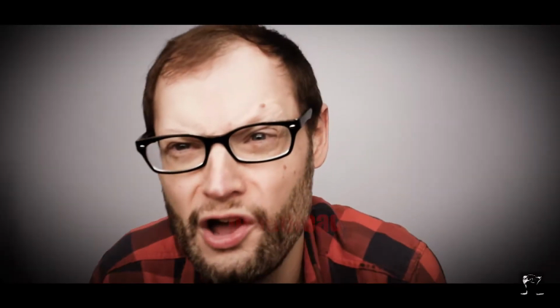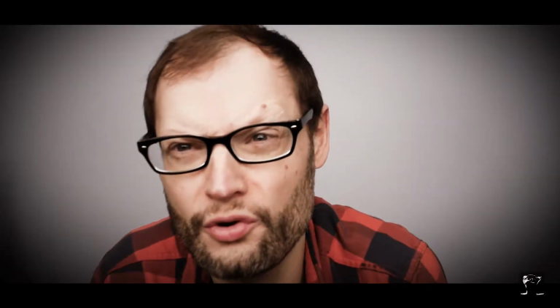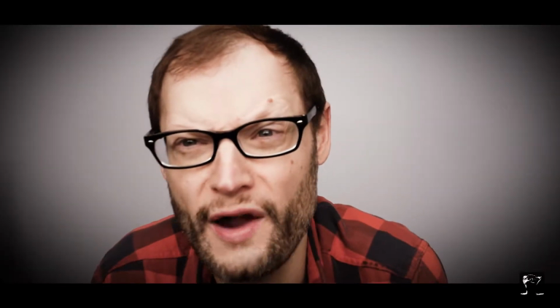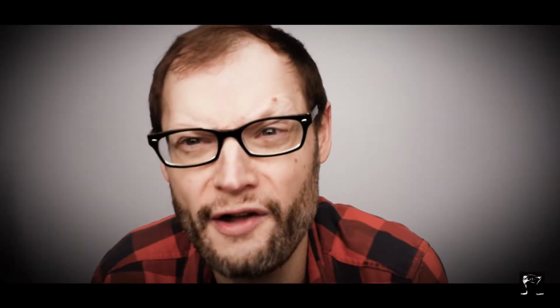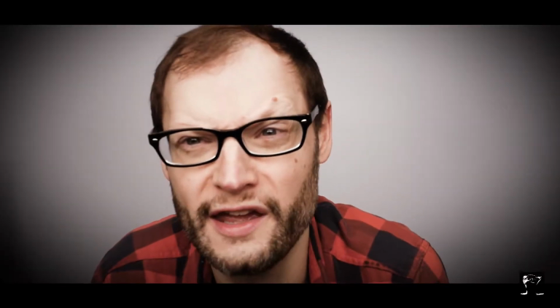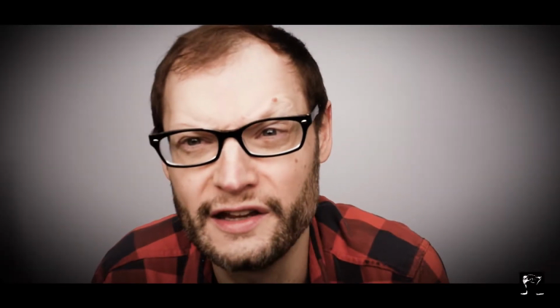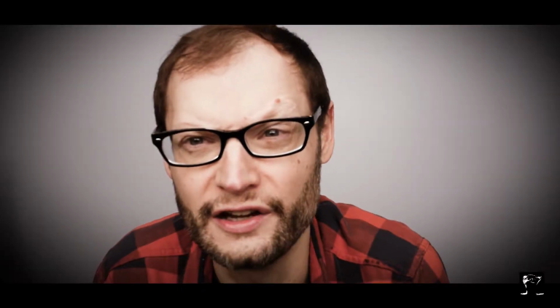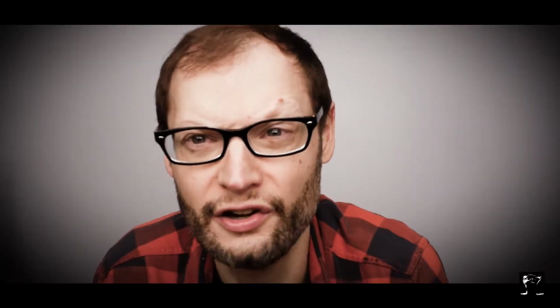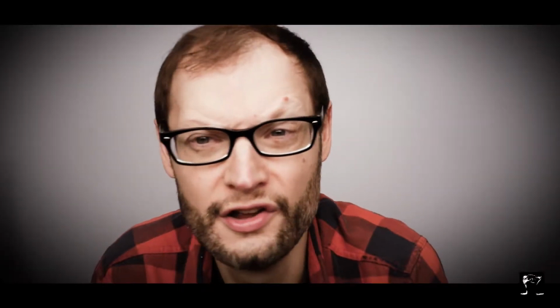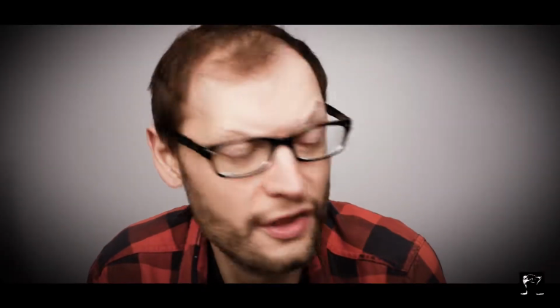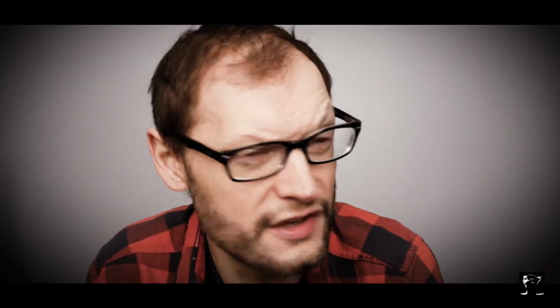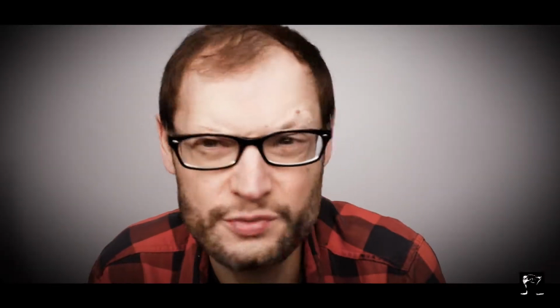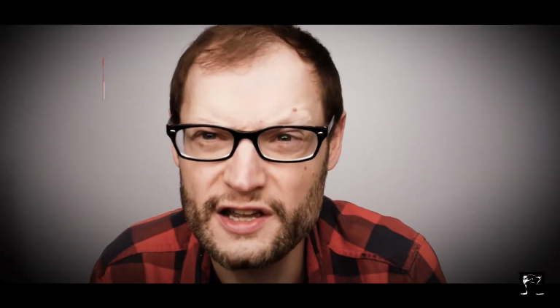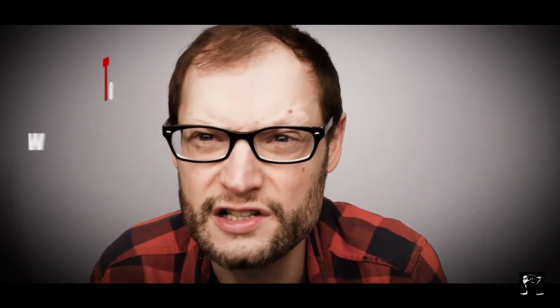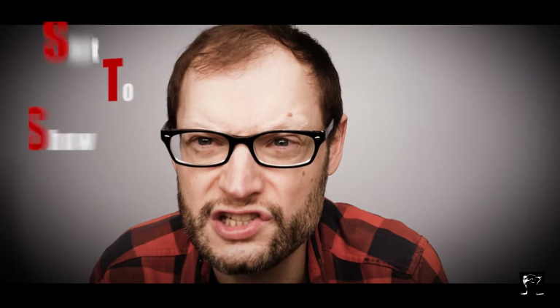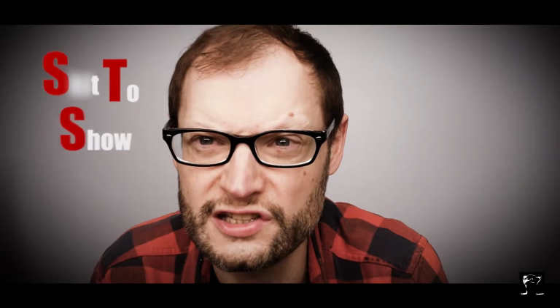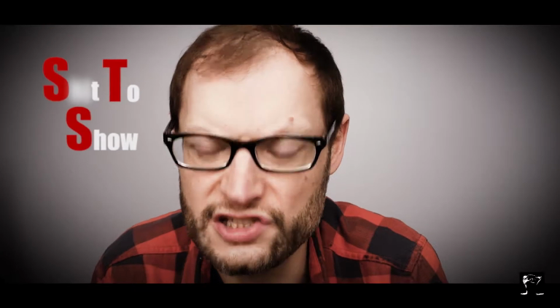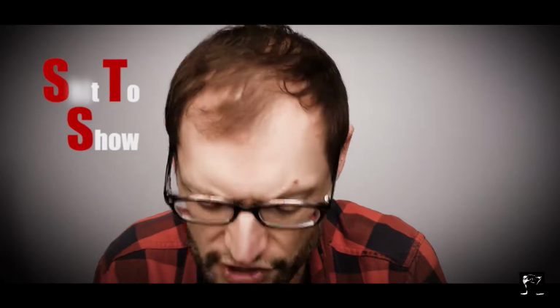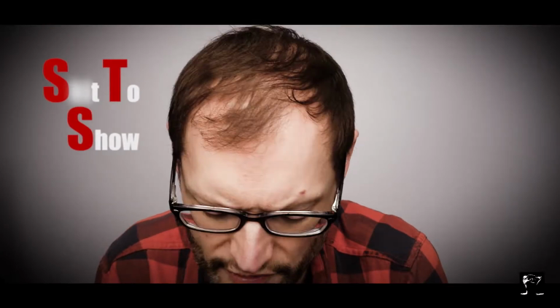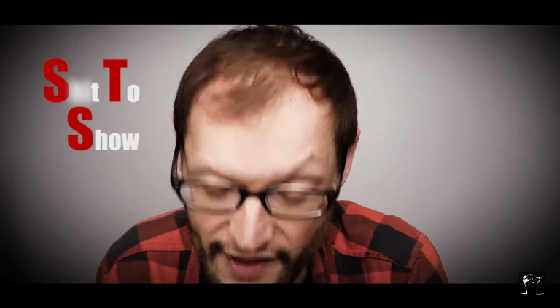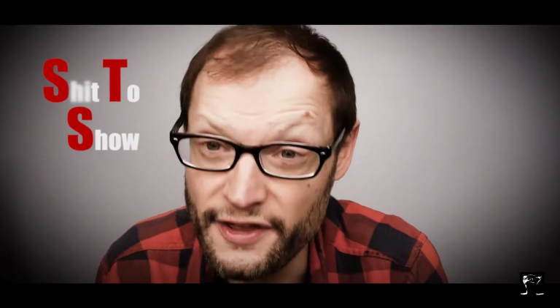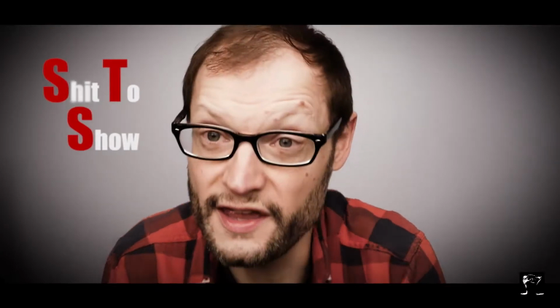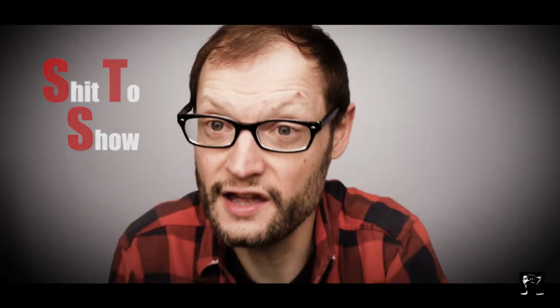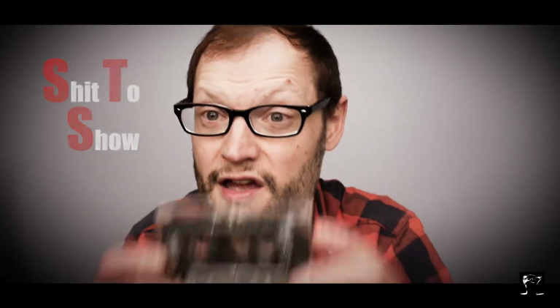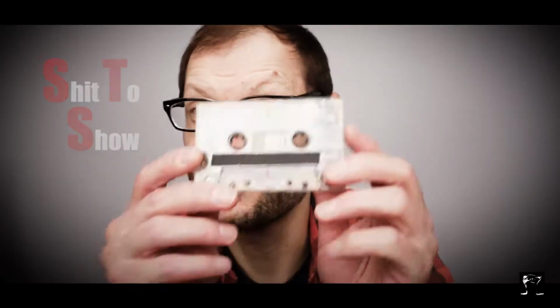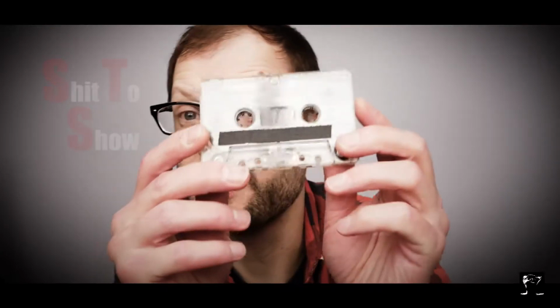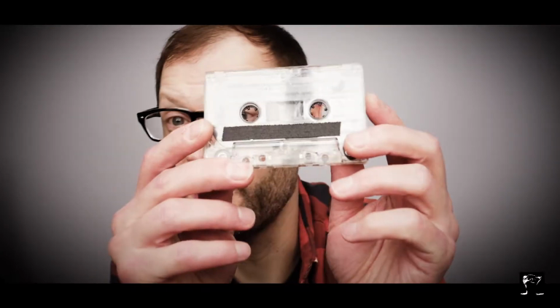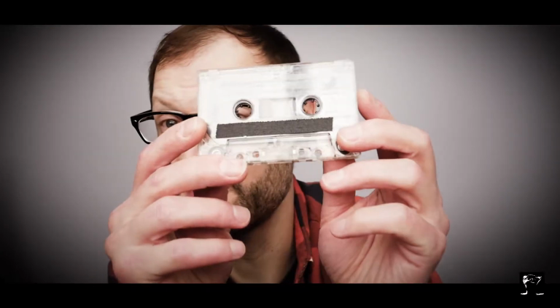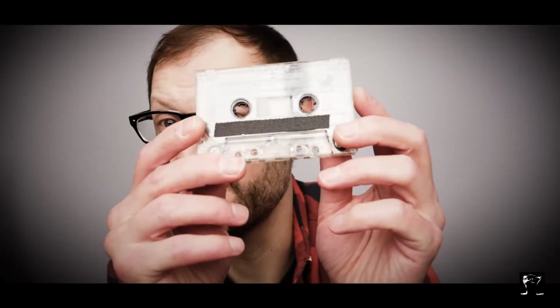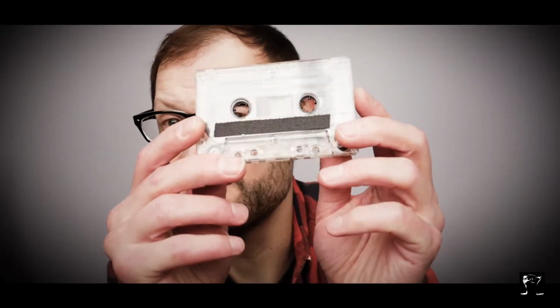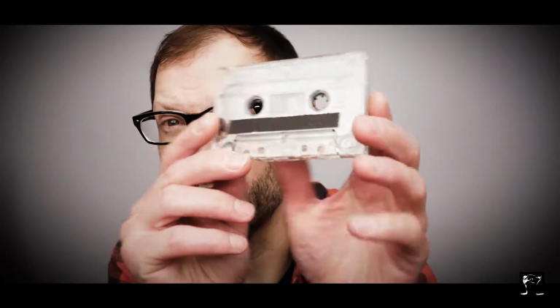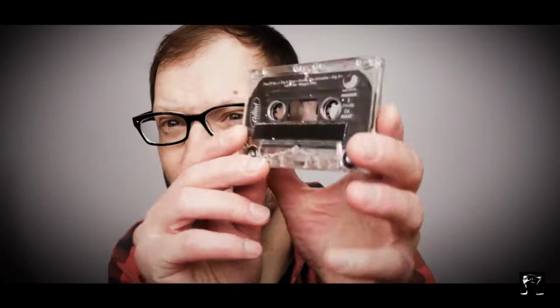Hello, Grouthead here. This week on Shit to Show, we have a cassette tape.